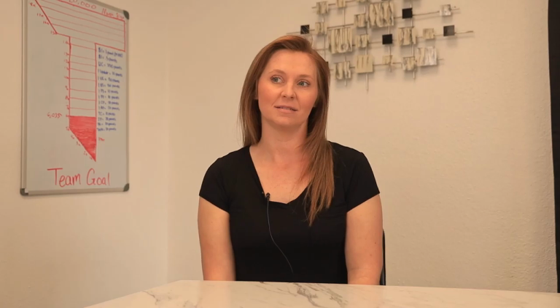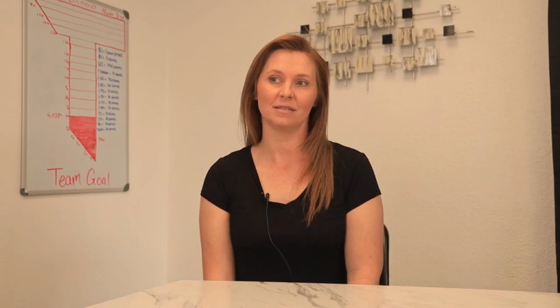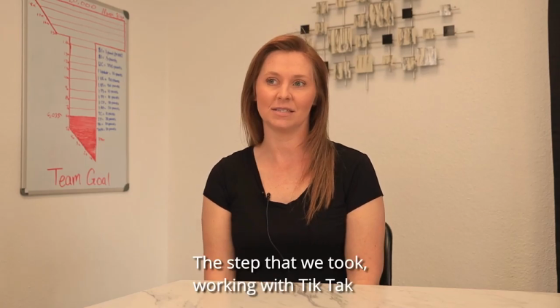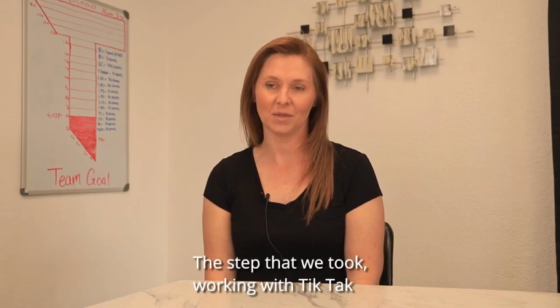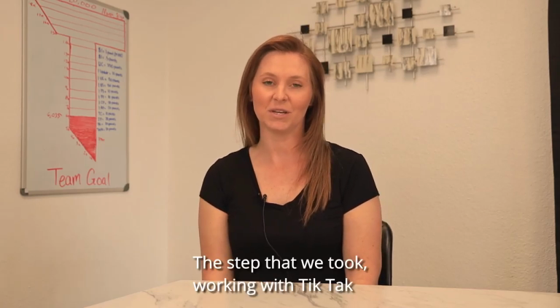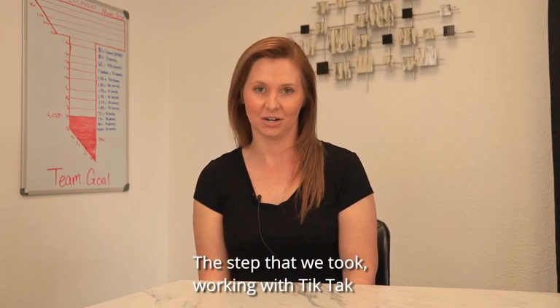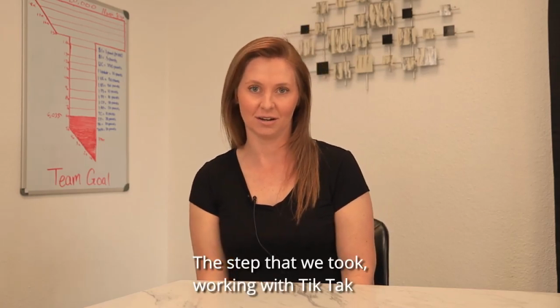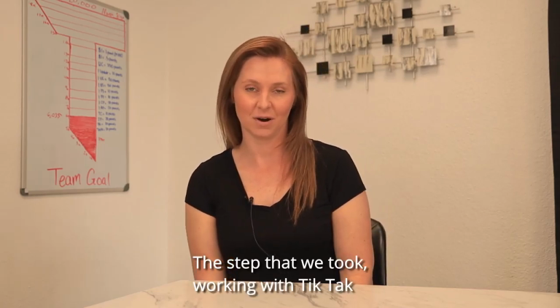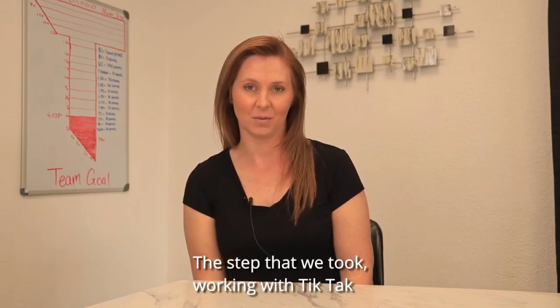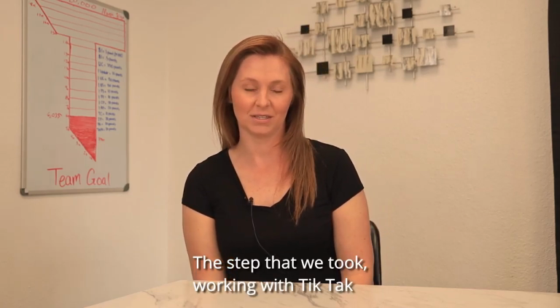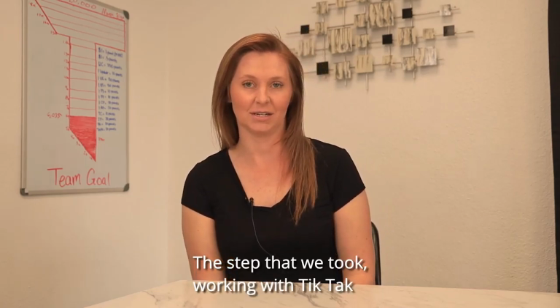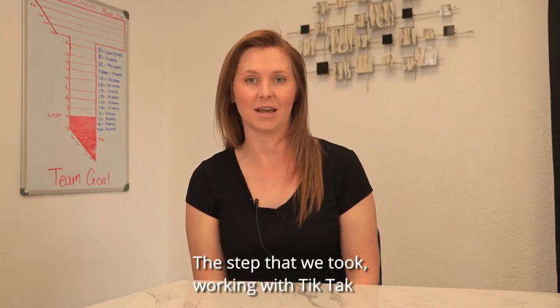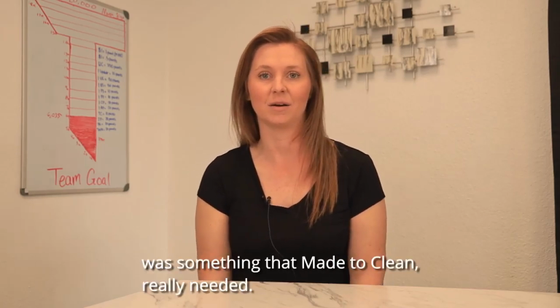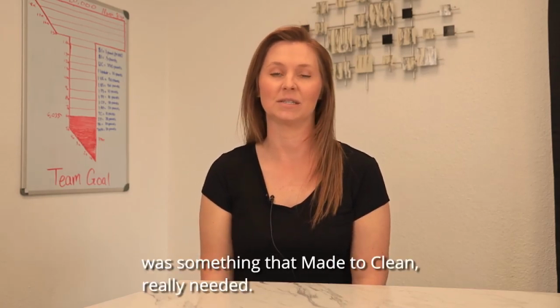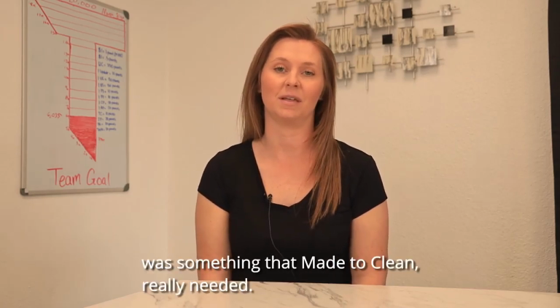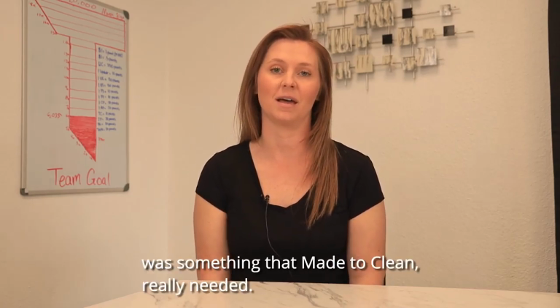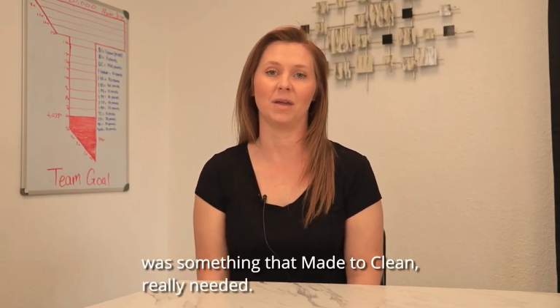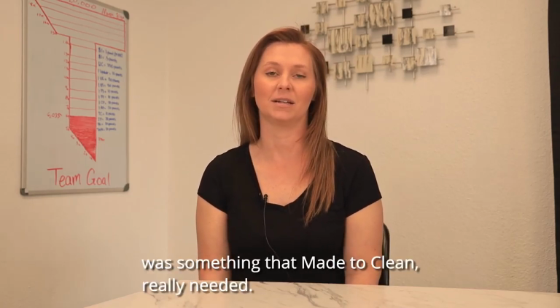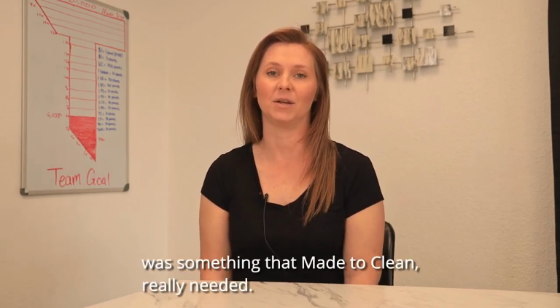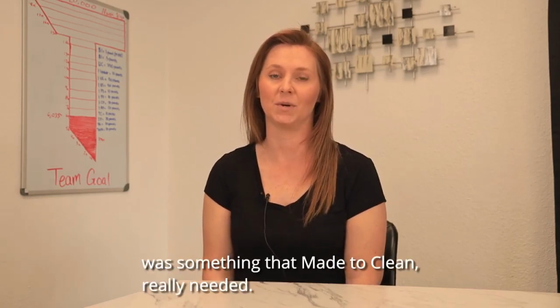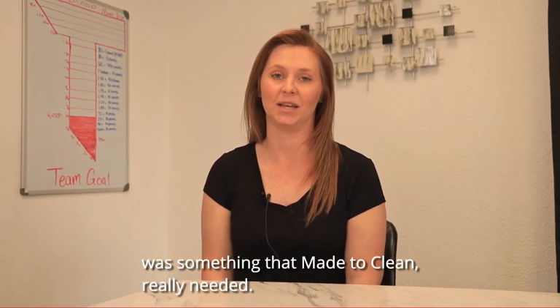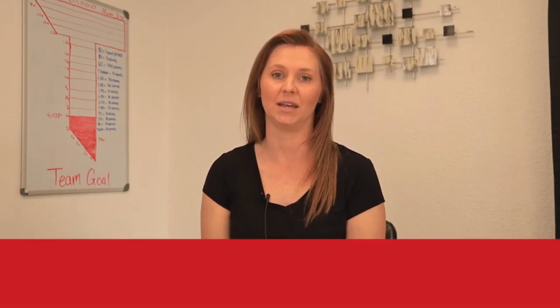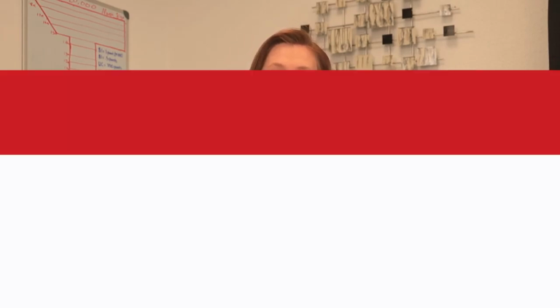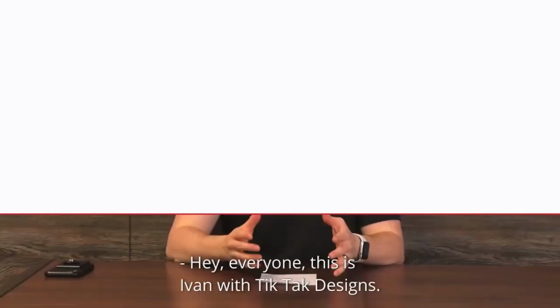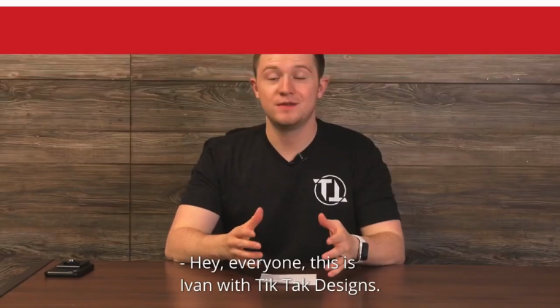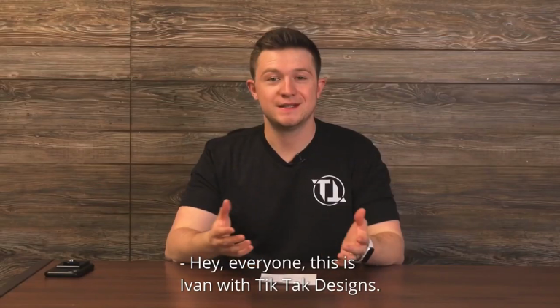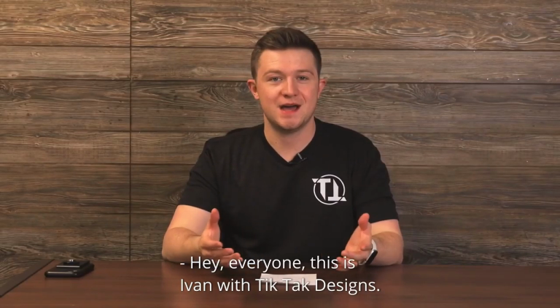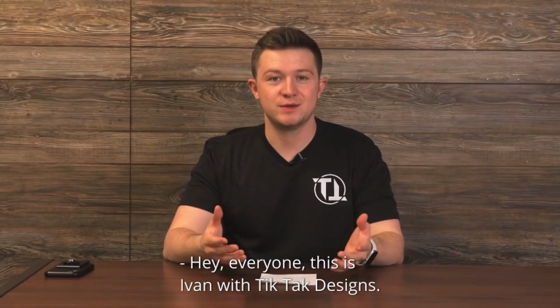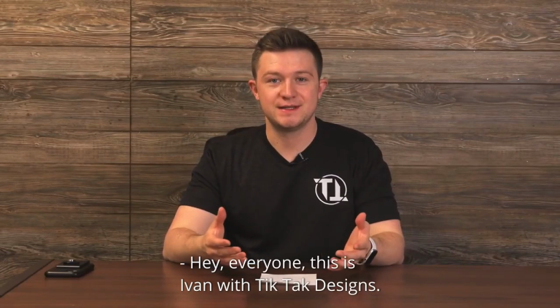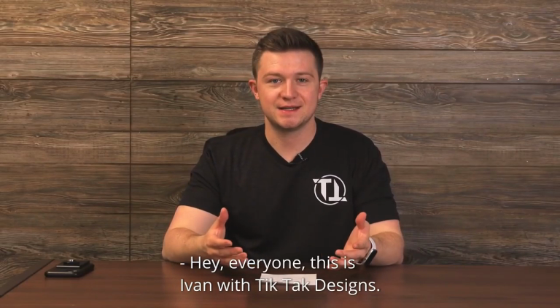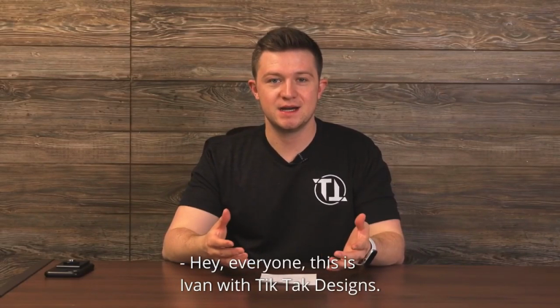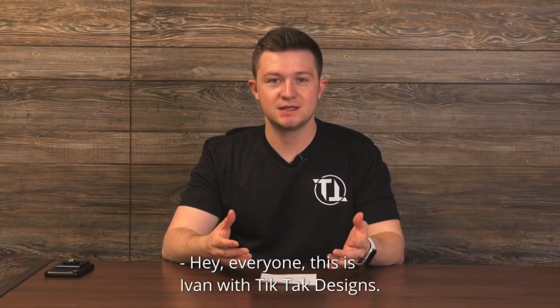The step that we took working with Tic Tac was something that Made to Clean really needed. Hey everyone, this is Ivan with Tic Tac Designs.